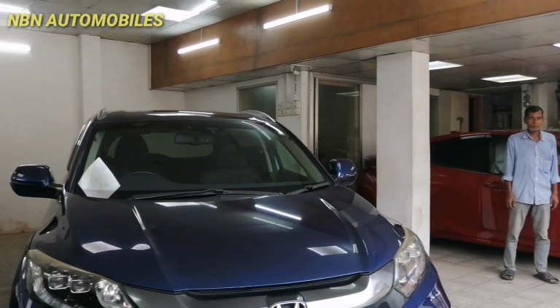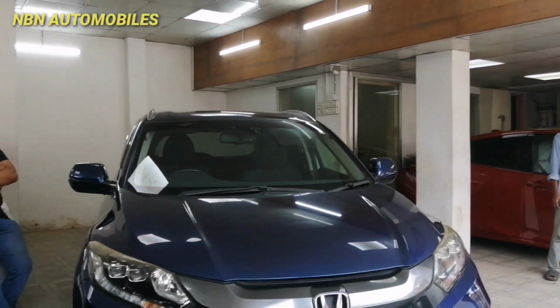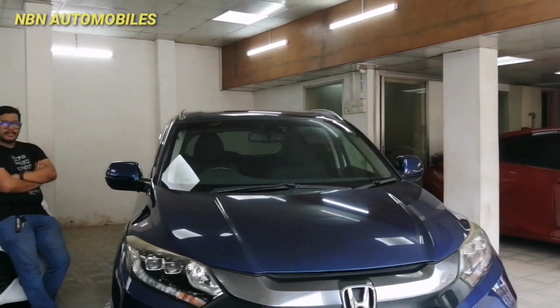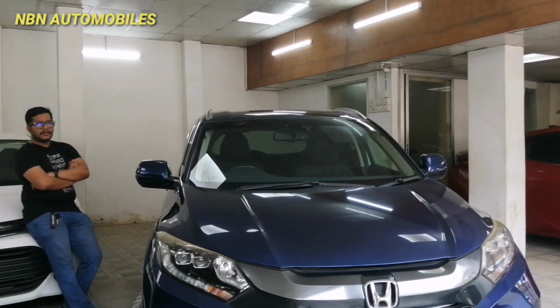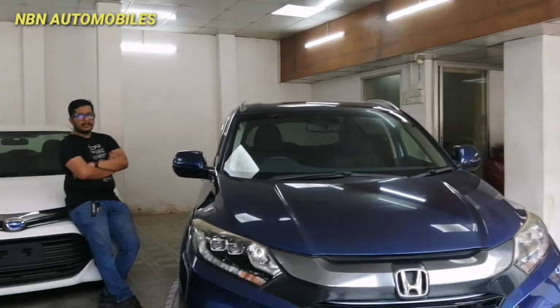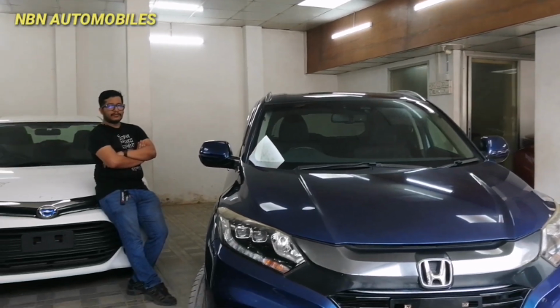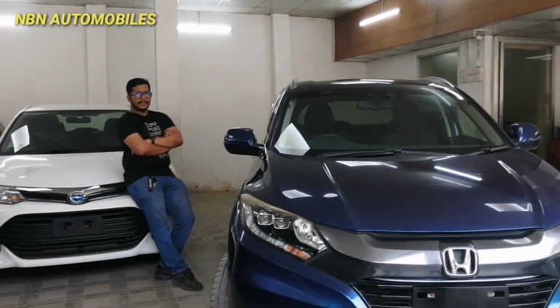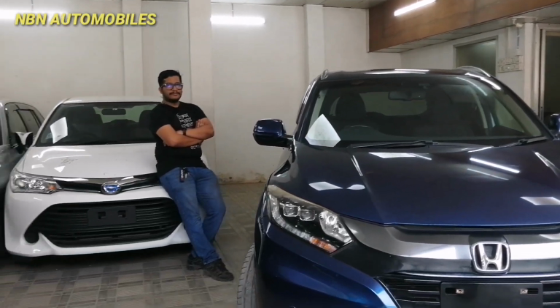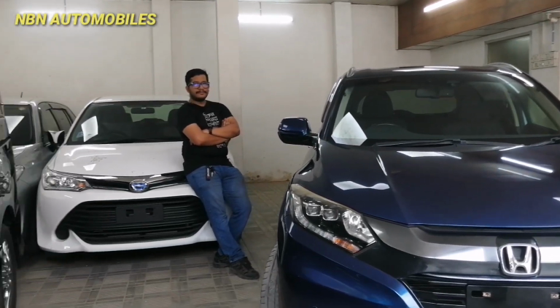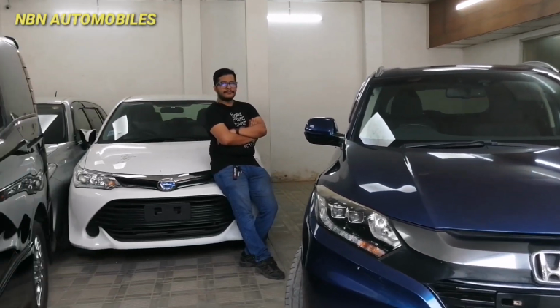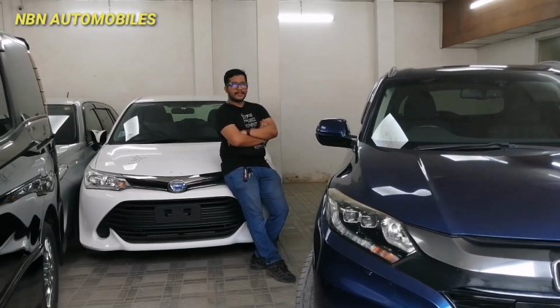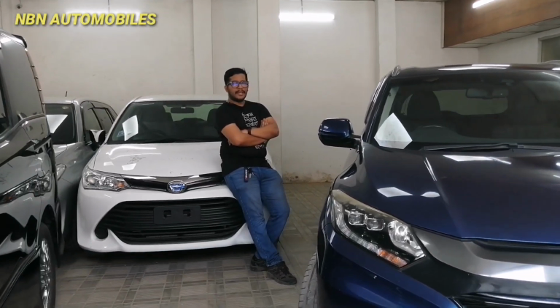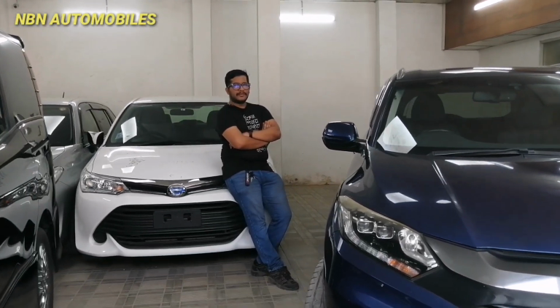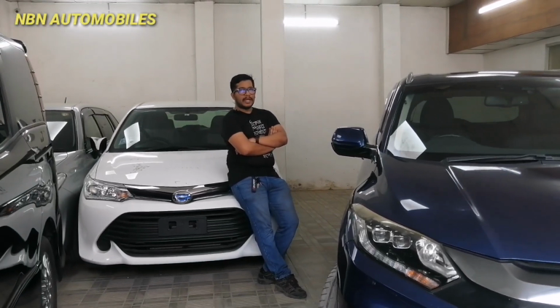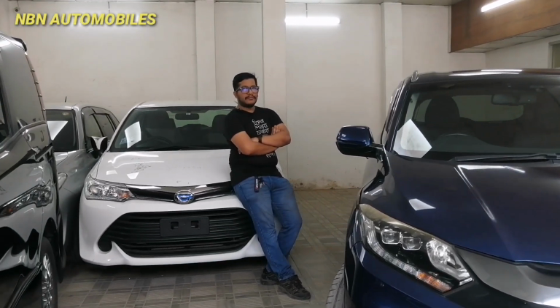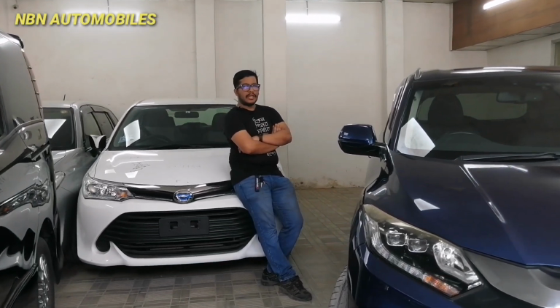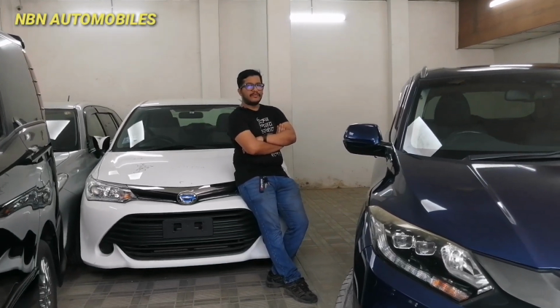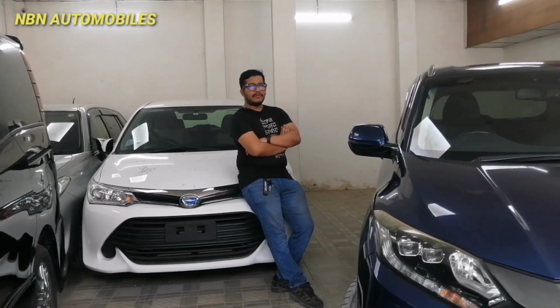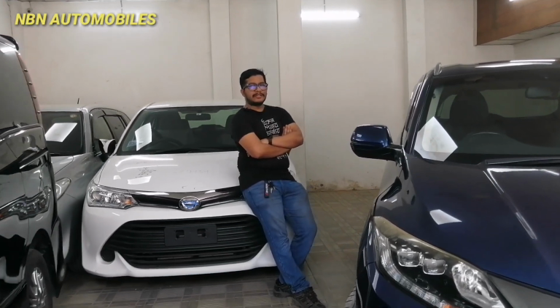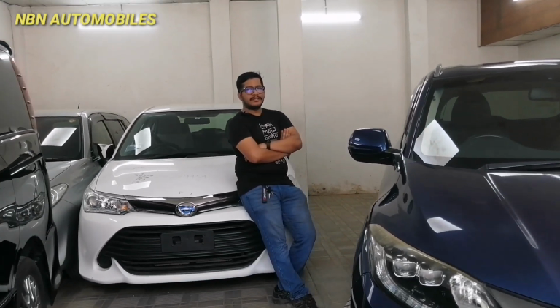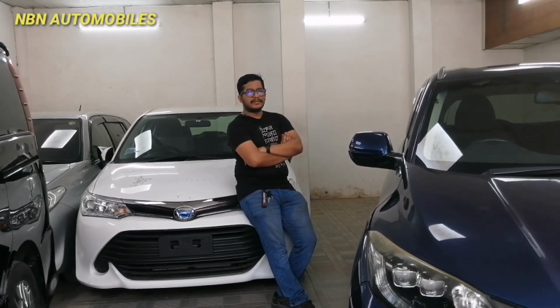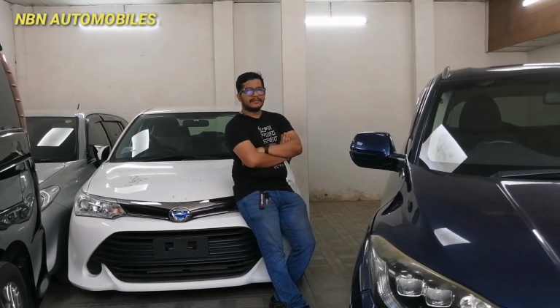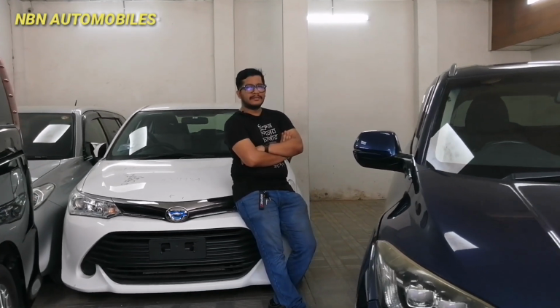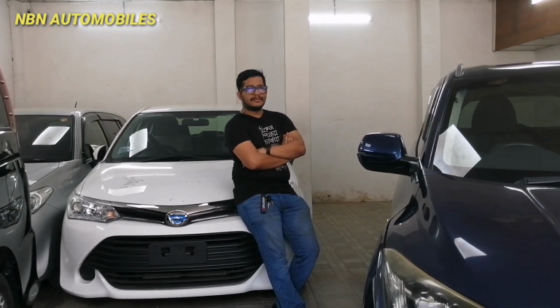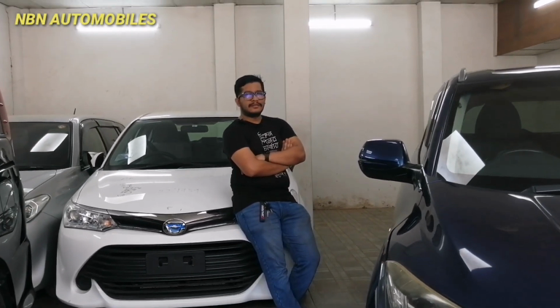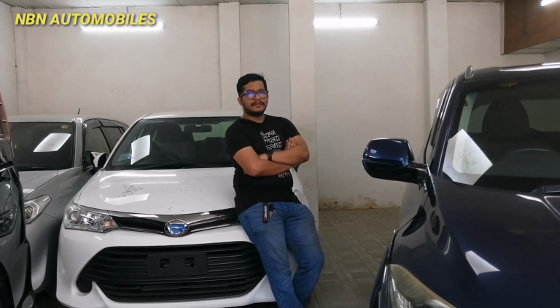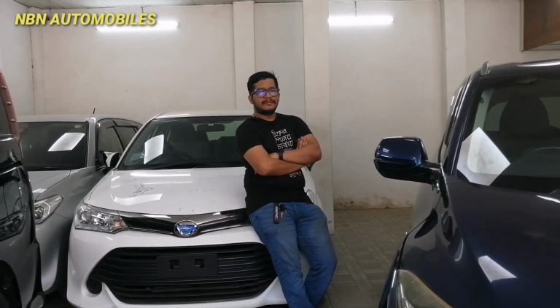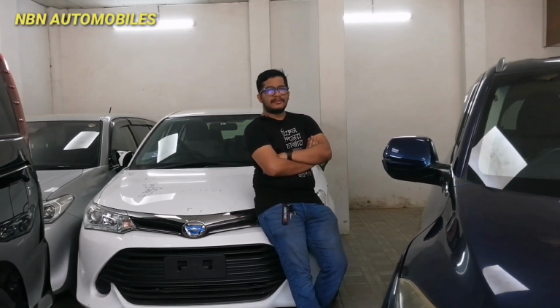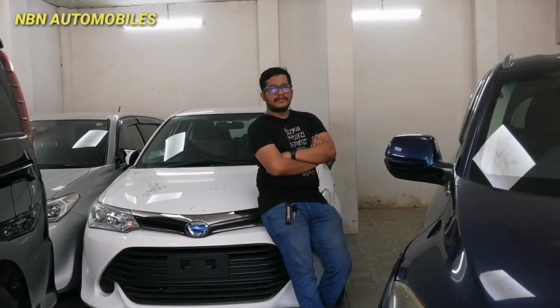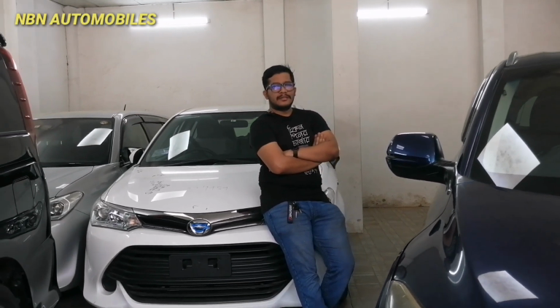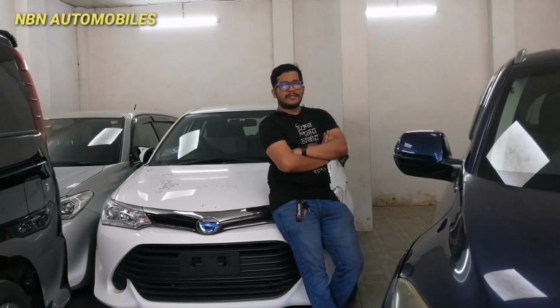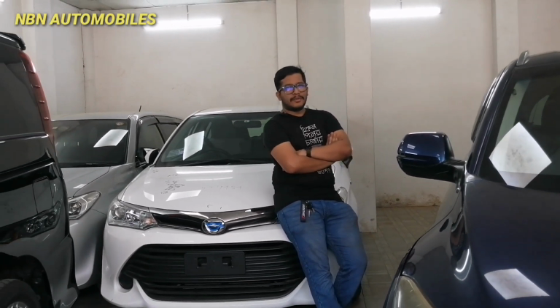Hello everyone, how are you? My name is — Alhamdulillah. How are you? Yes, Alhamdulillah. Let's start.